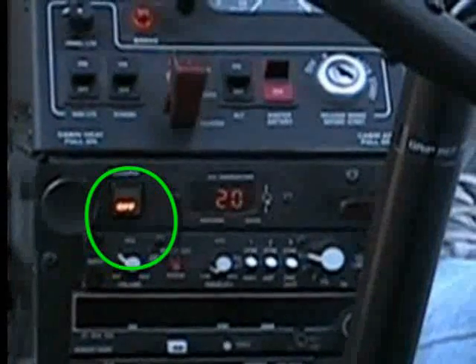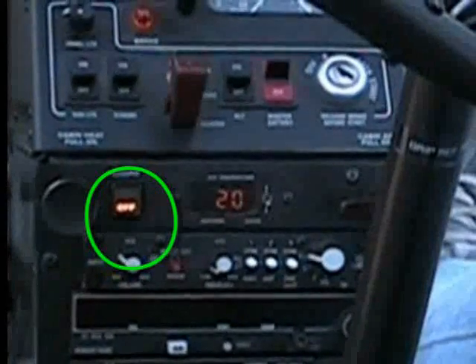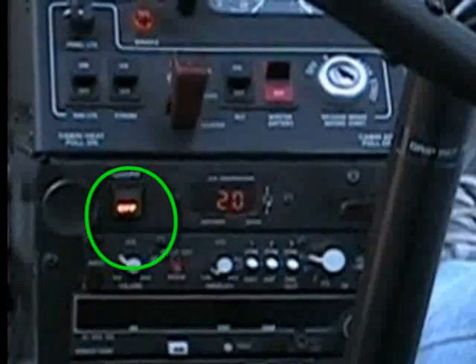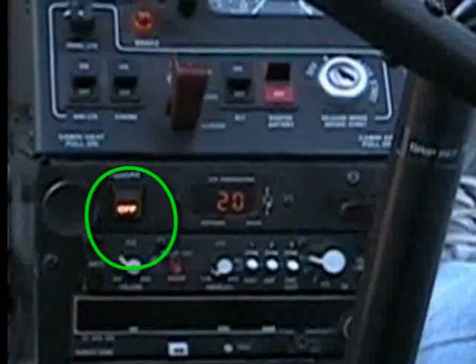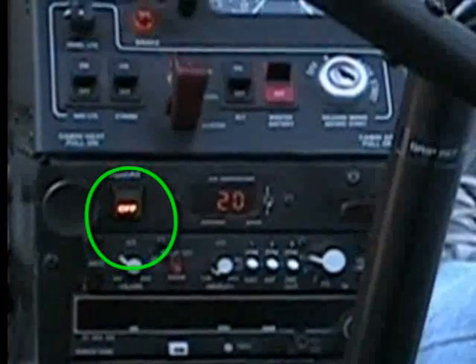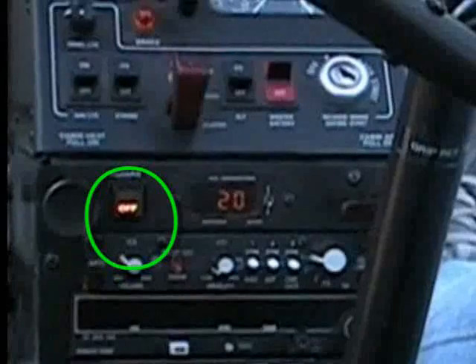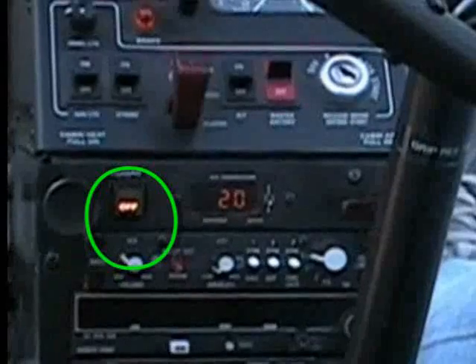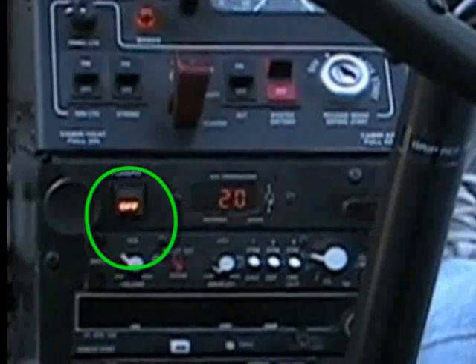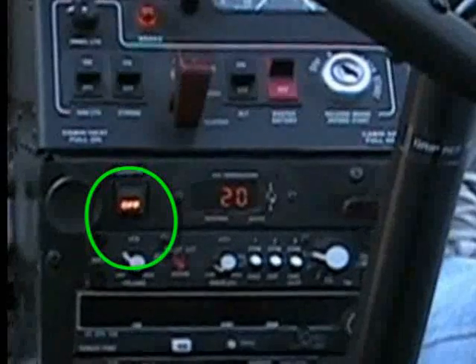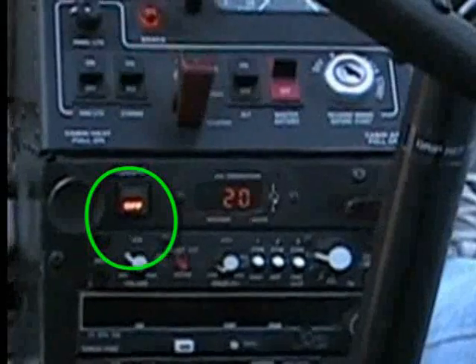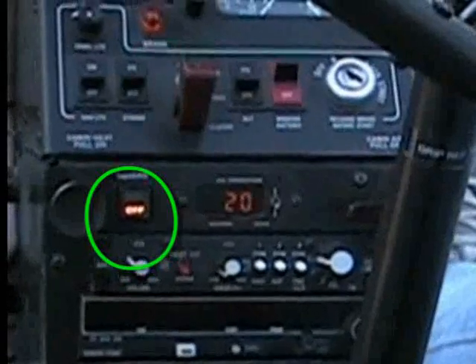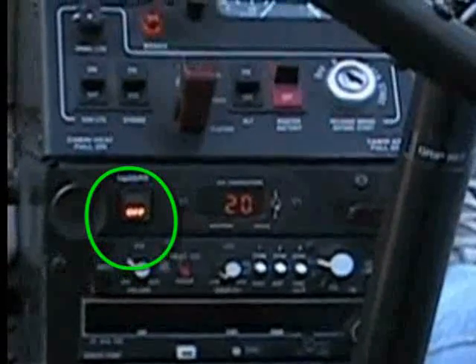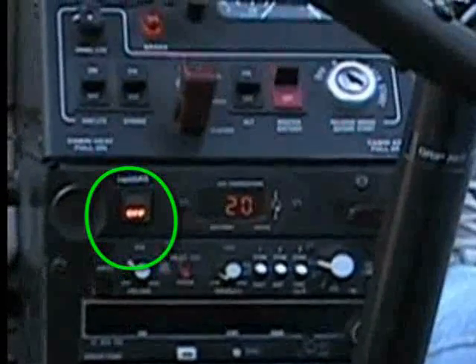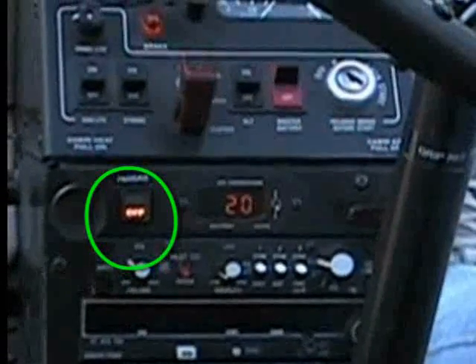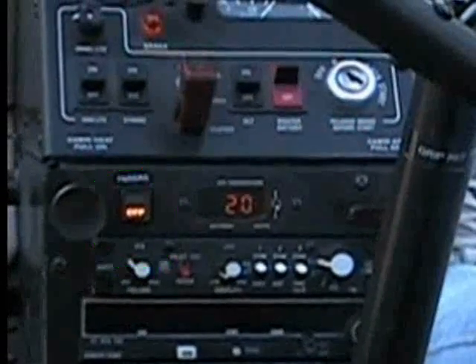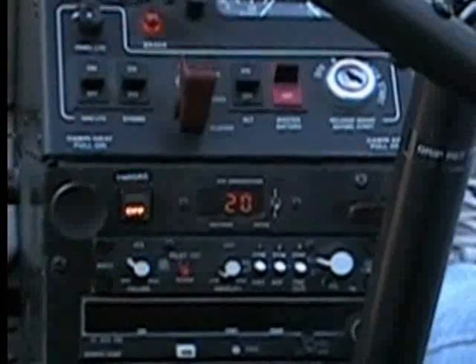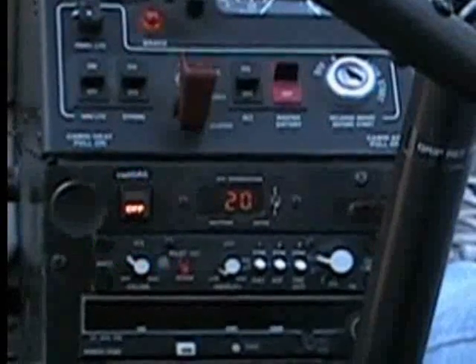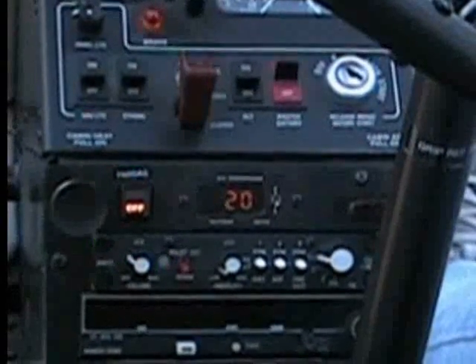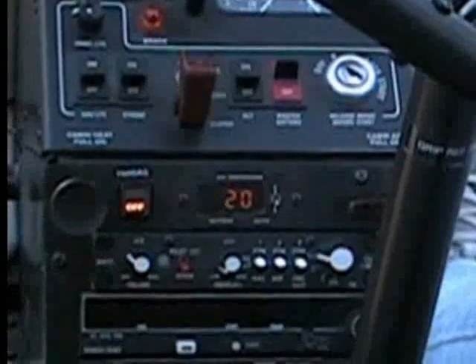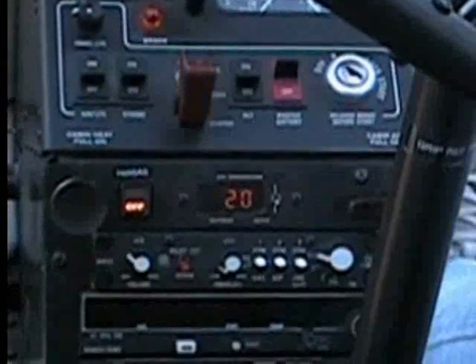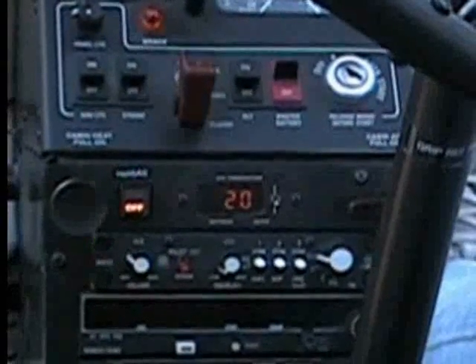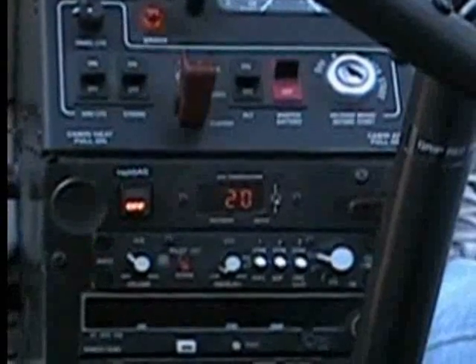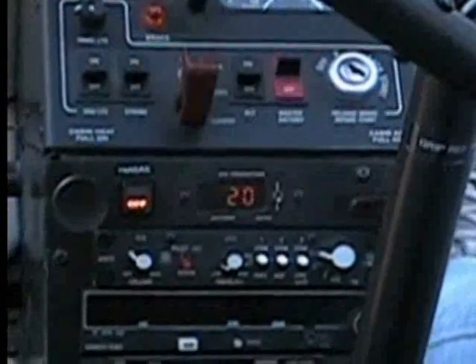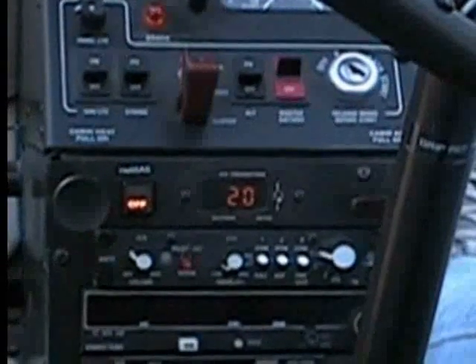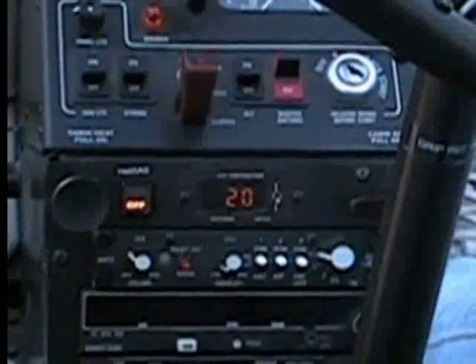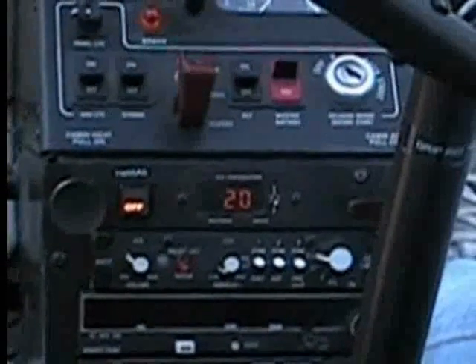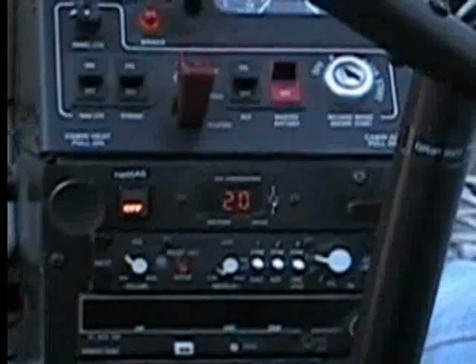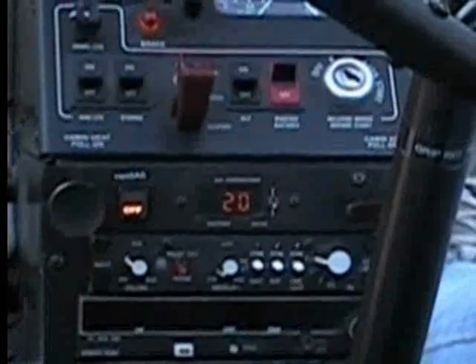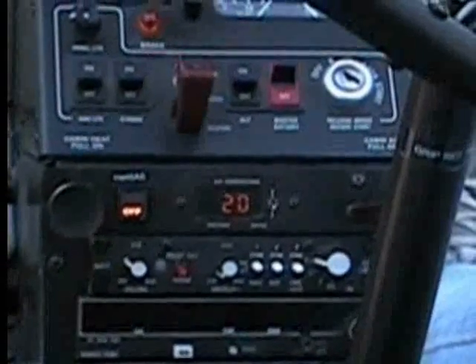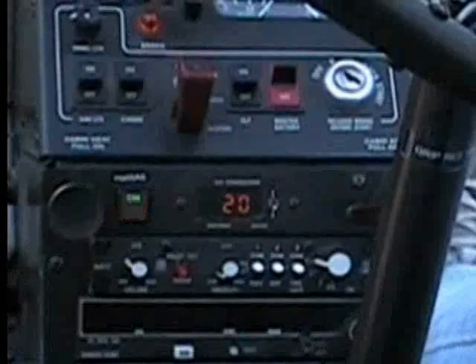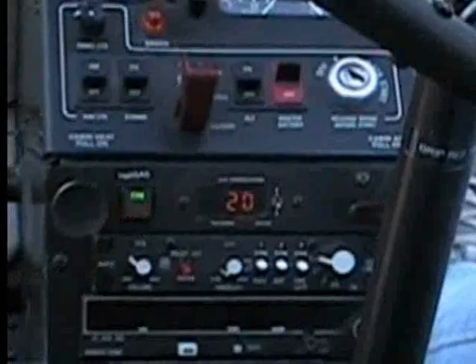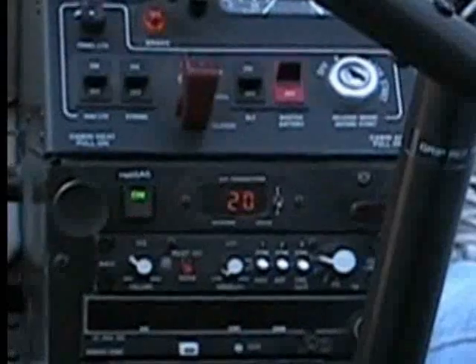SAS disengagement is also accompanied by a 400 hertz aural tone in the headset consisting of four beeps.